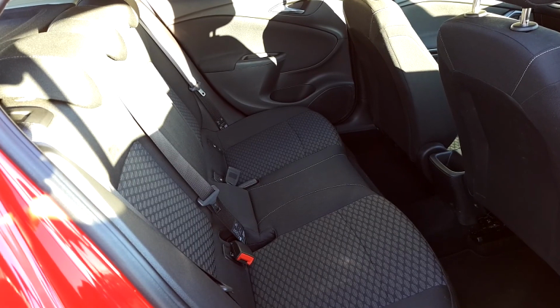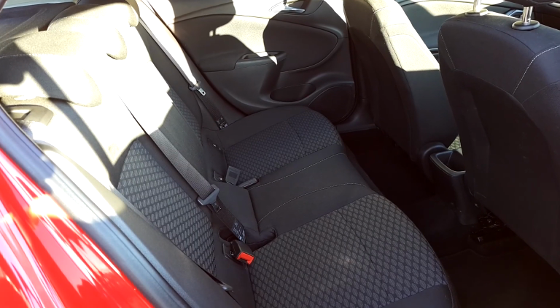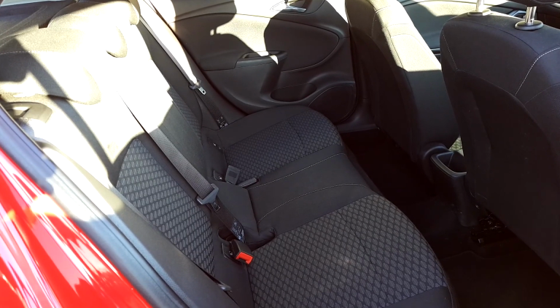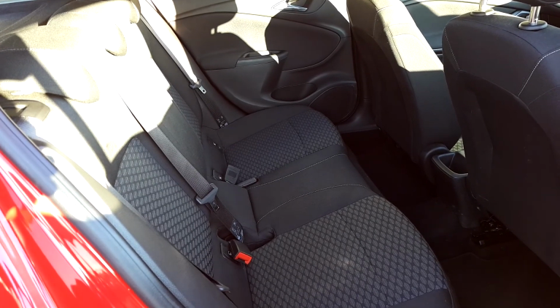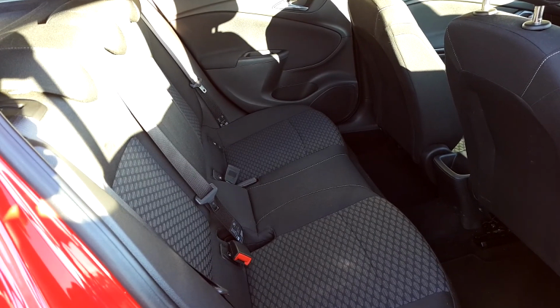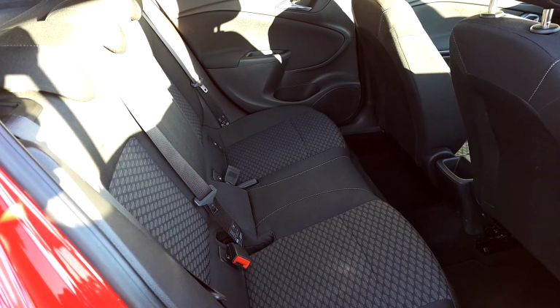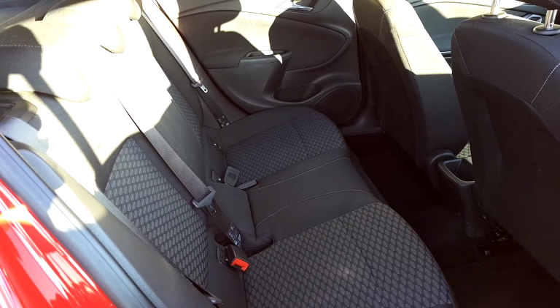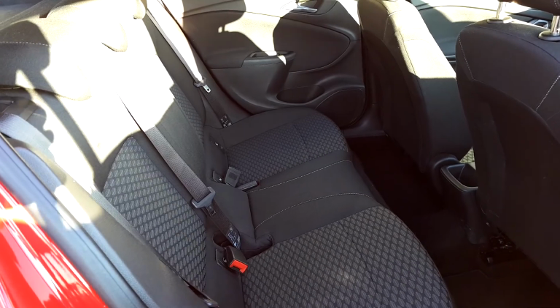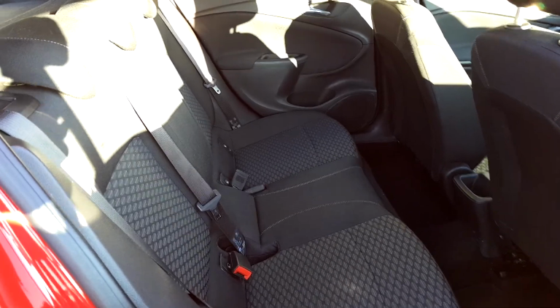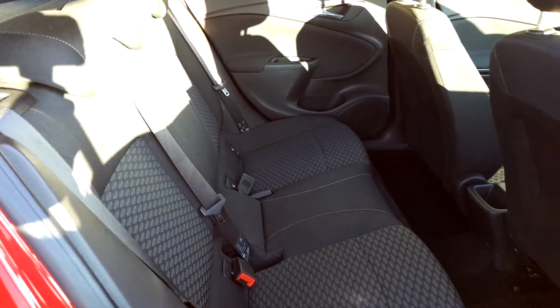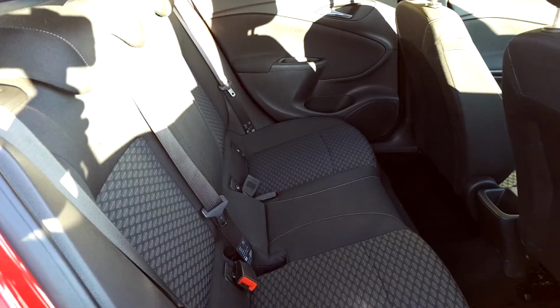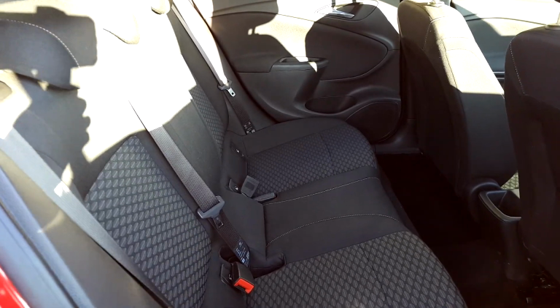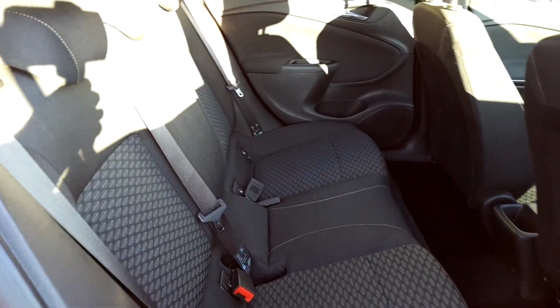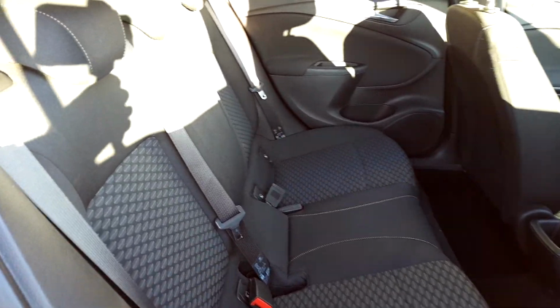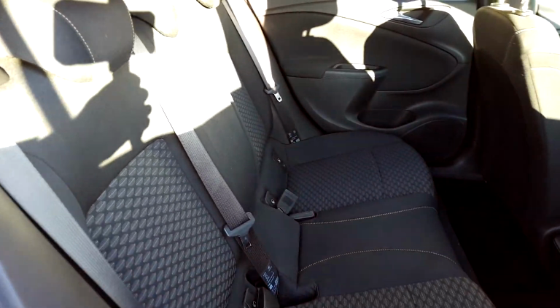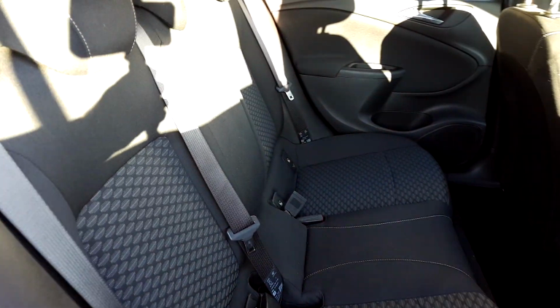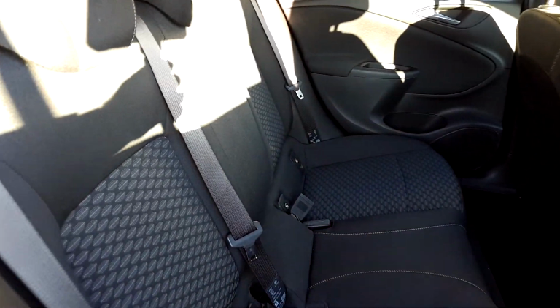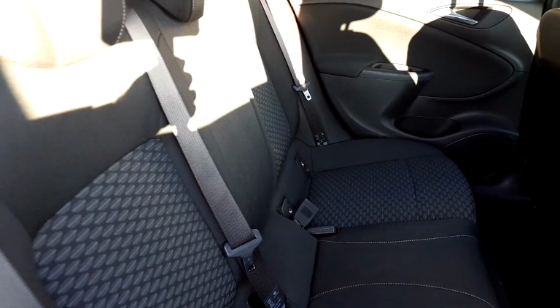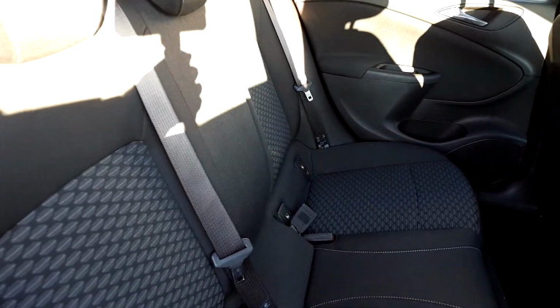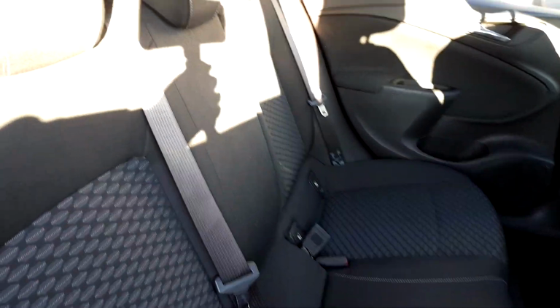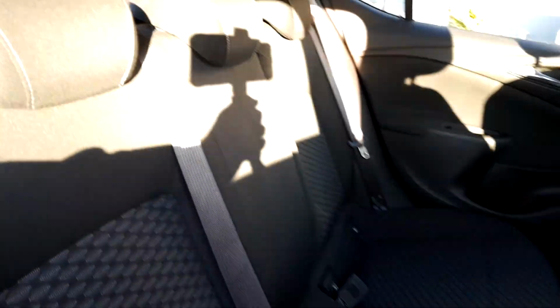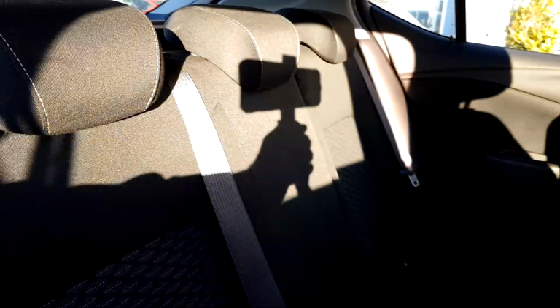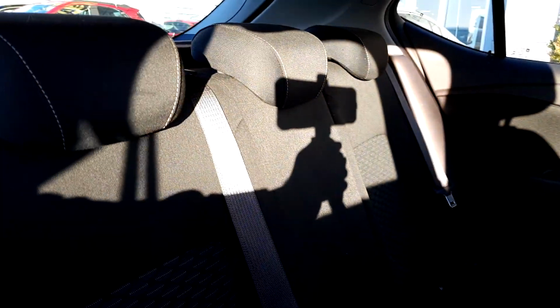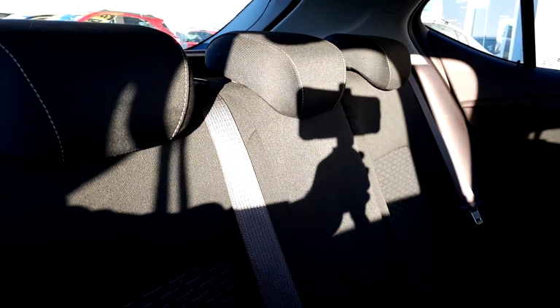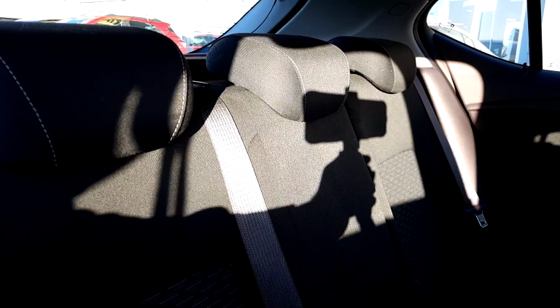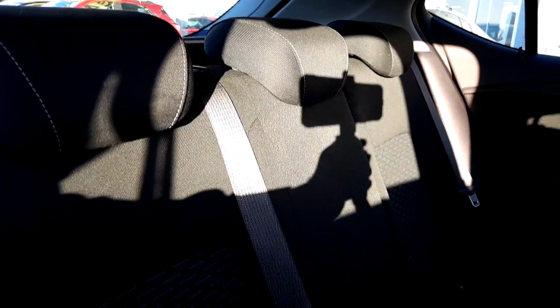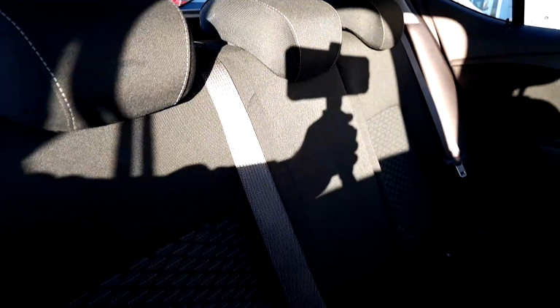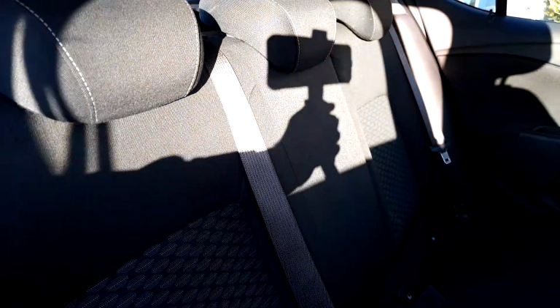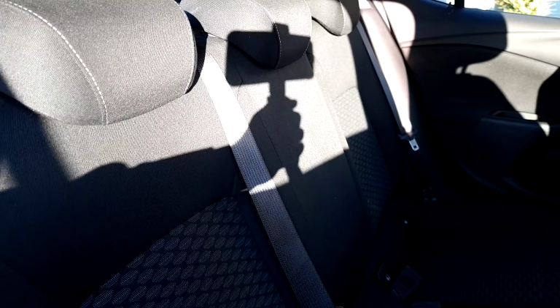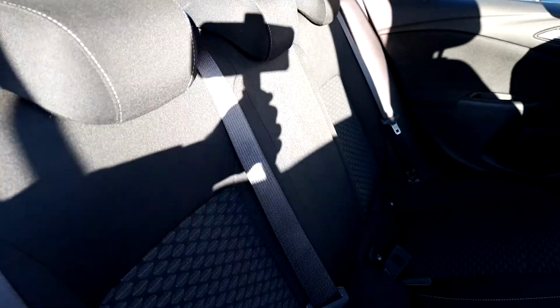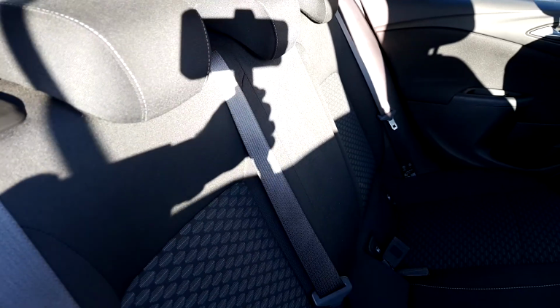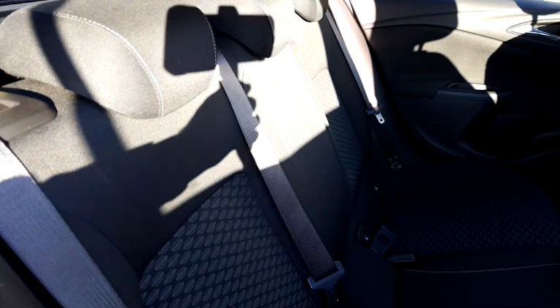This is your view from the back door. Rear electric windows. You have ISOFIX on either side. Nice spacious back.